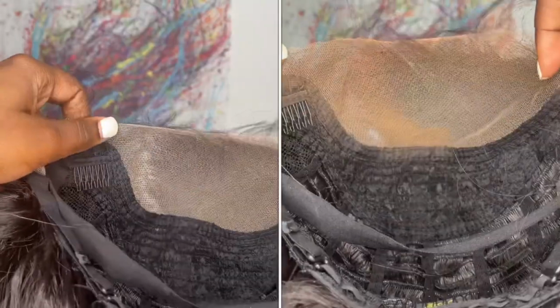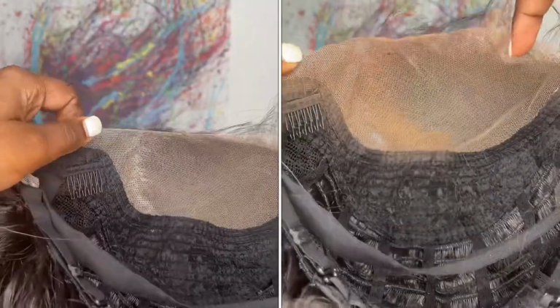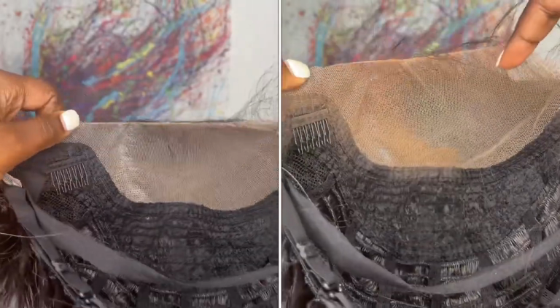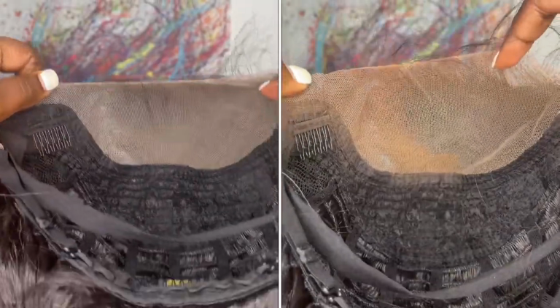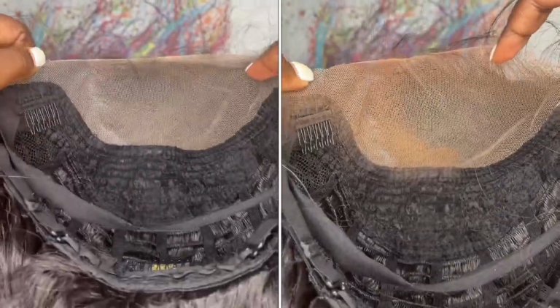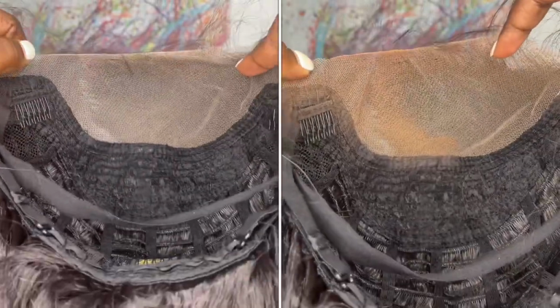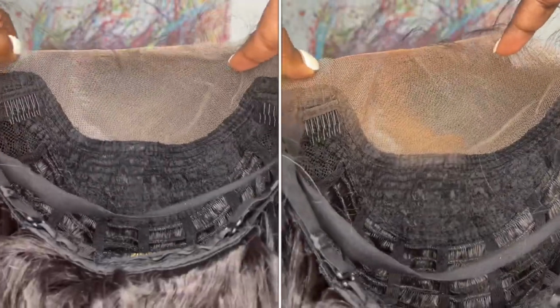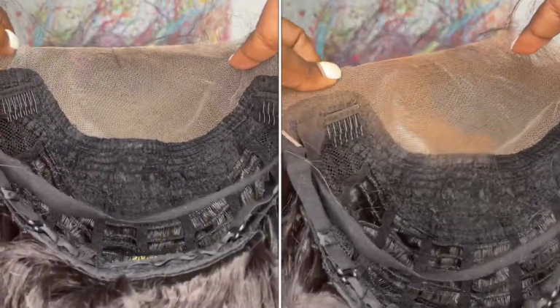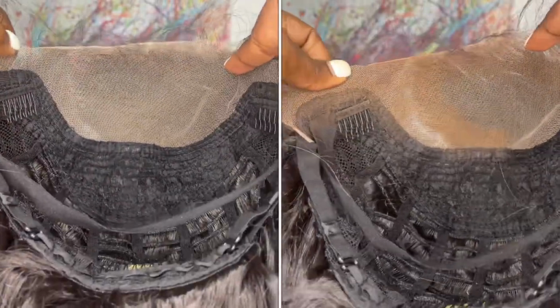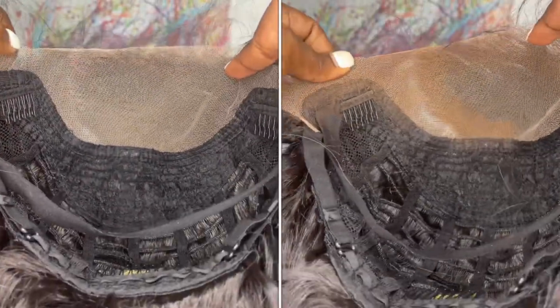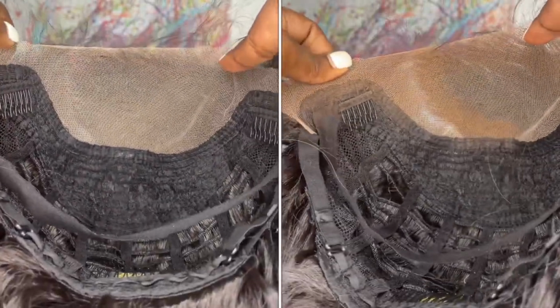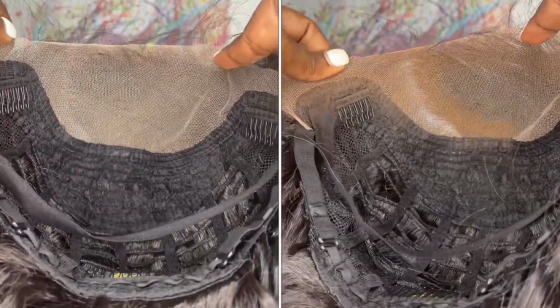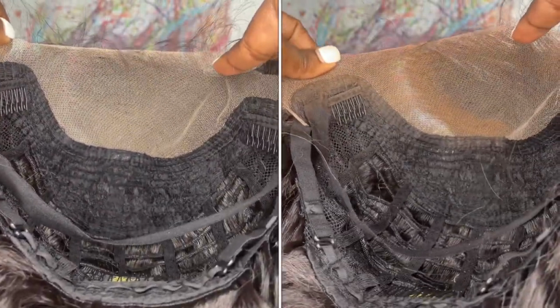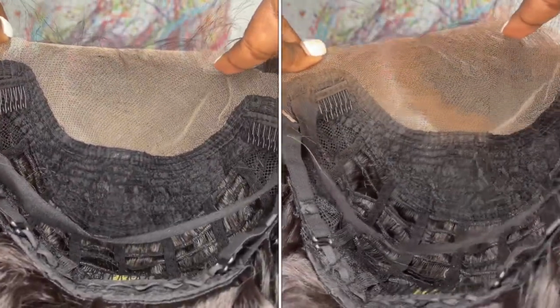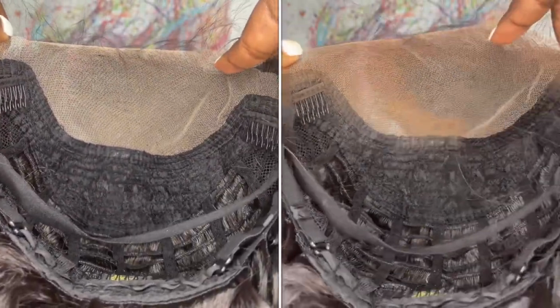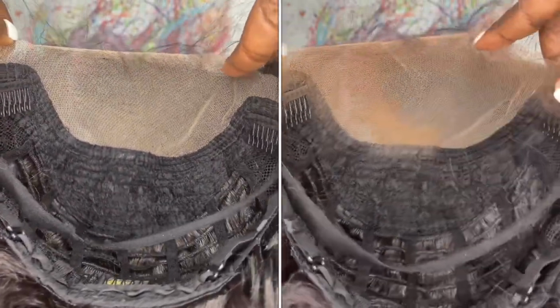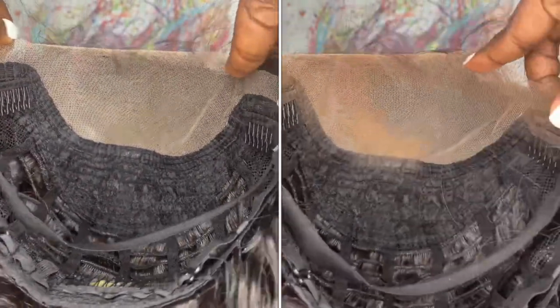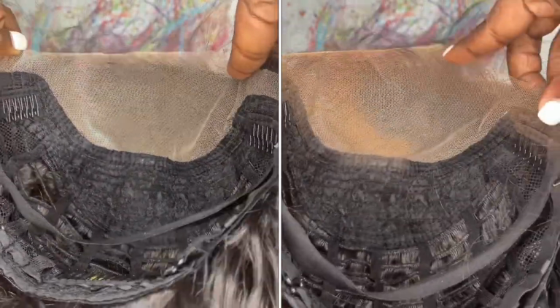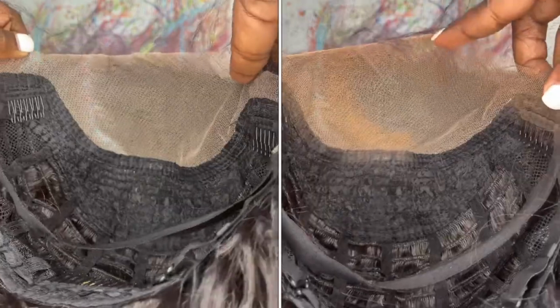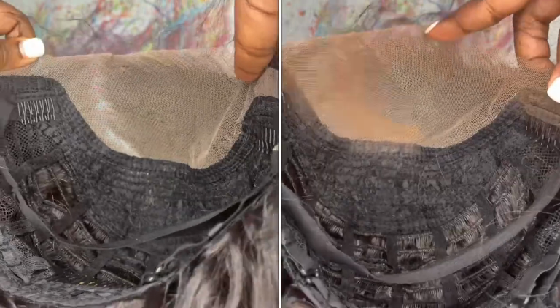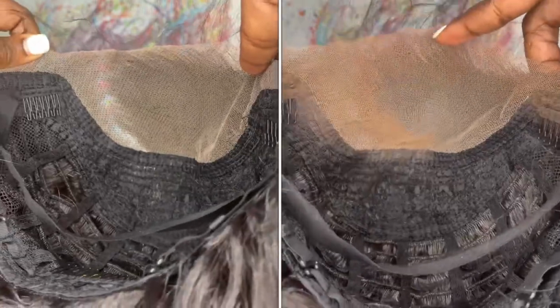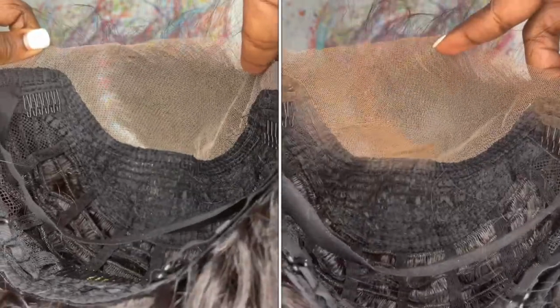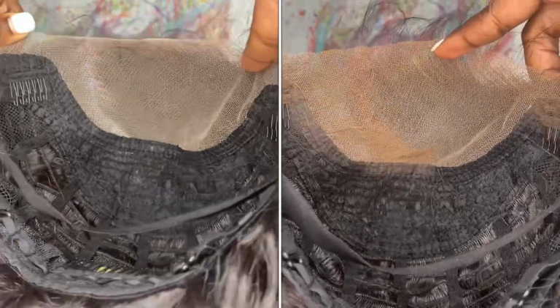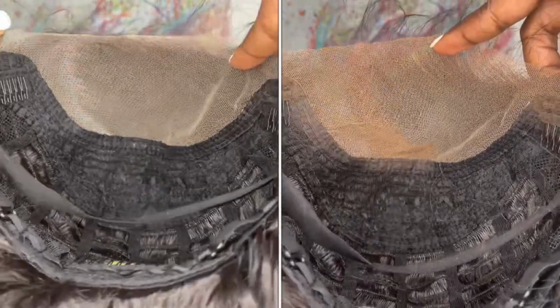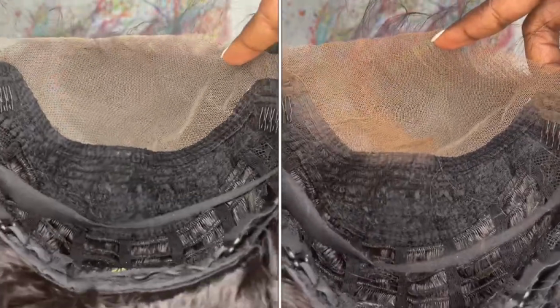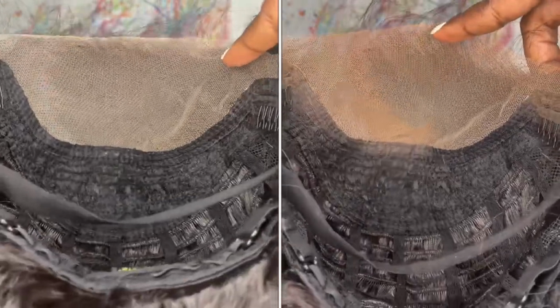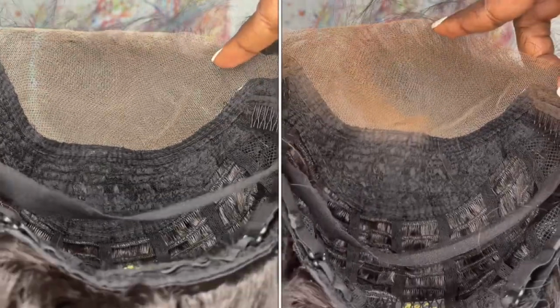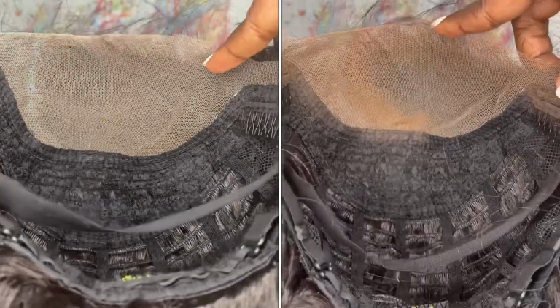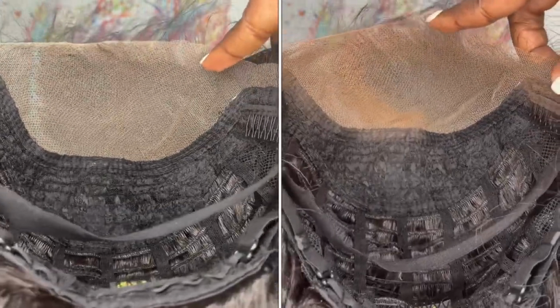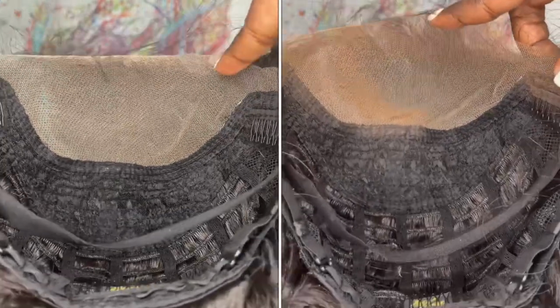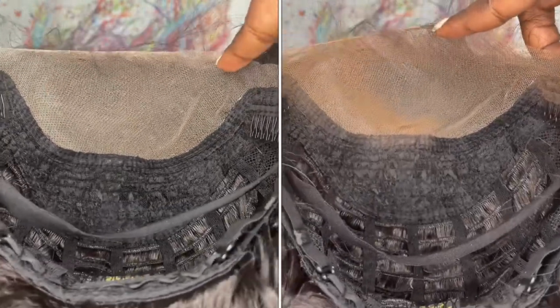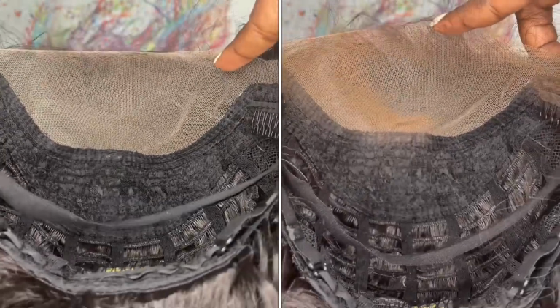Underneath the lace I applied Maybelline Fit Me powder, but only to the spots that will be showing — so that's the parting space and the hairline.